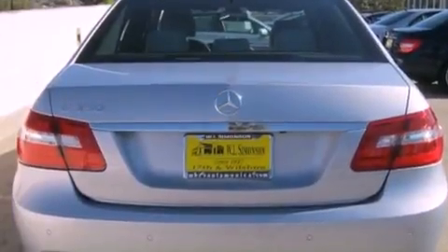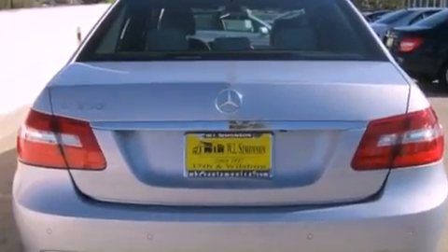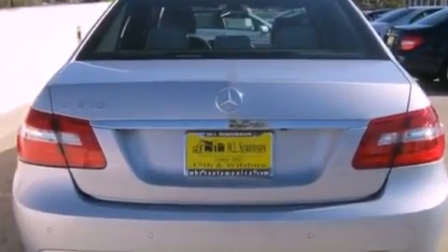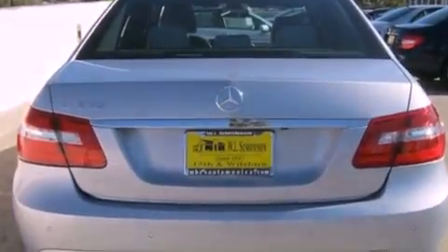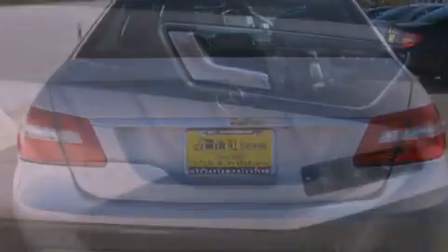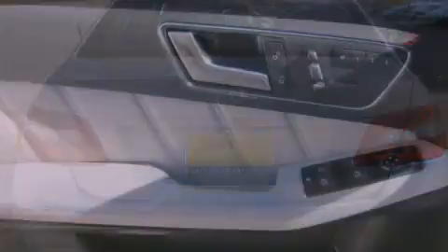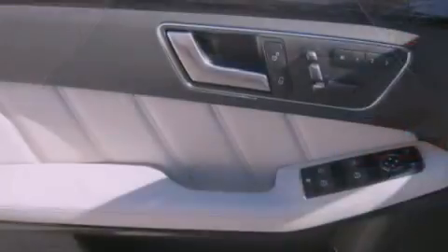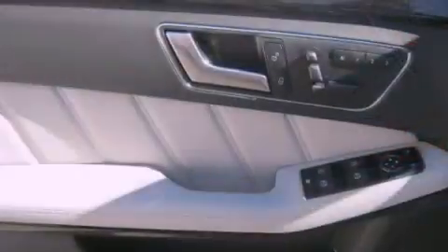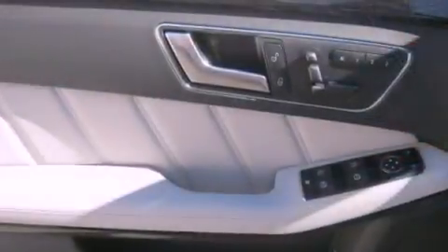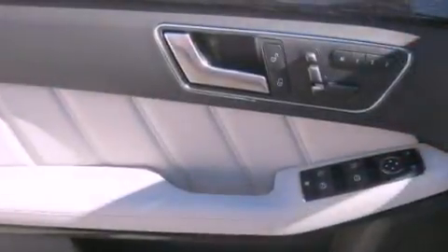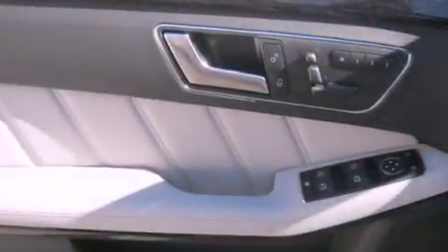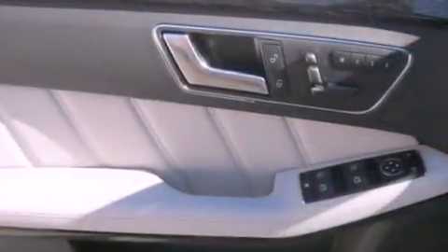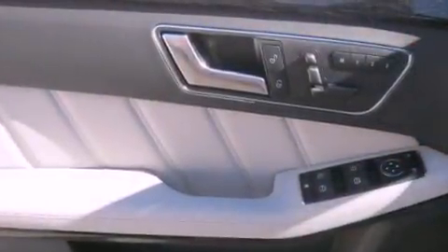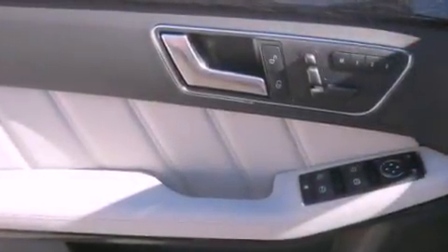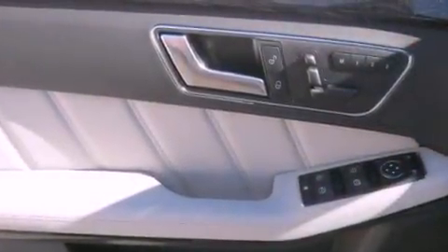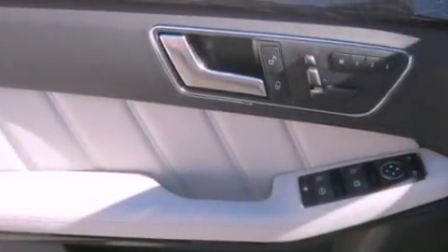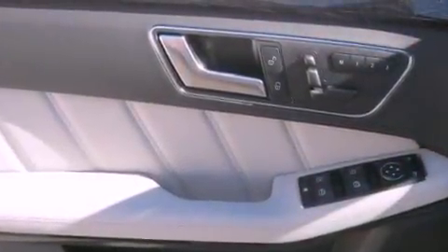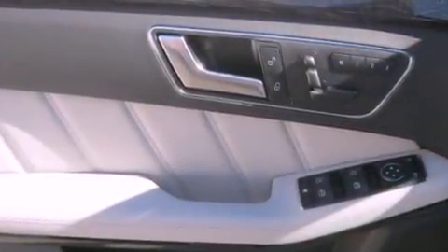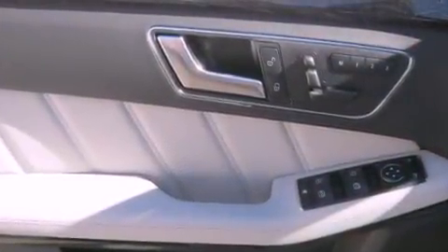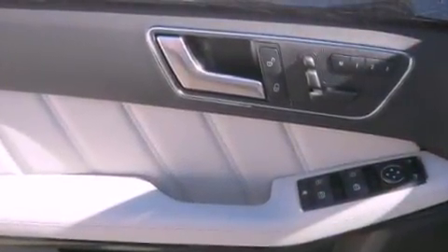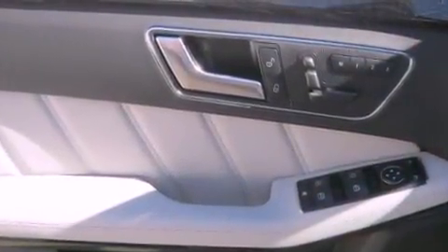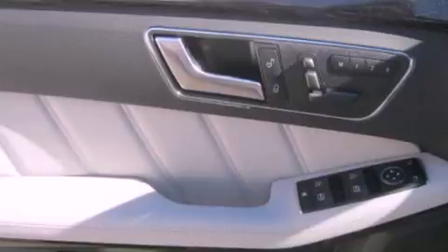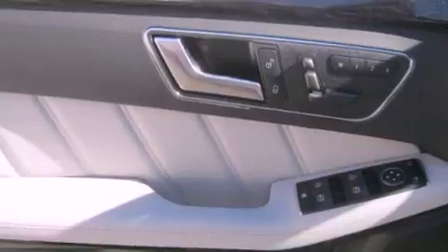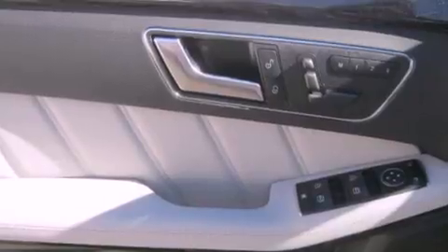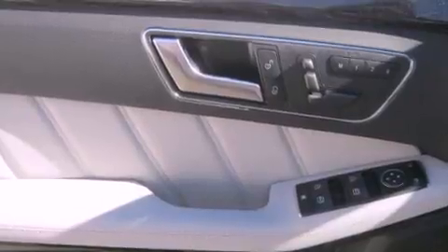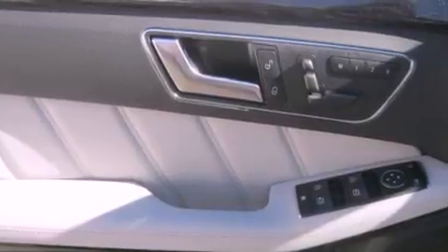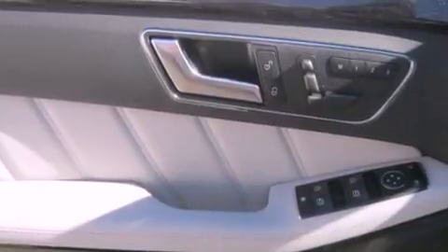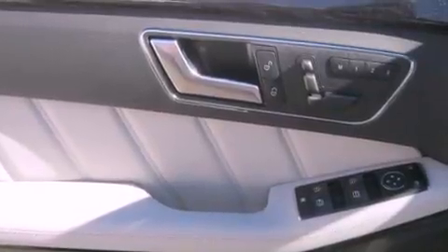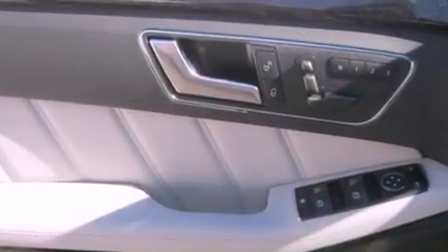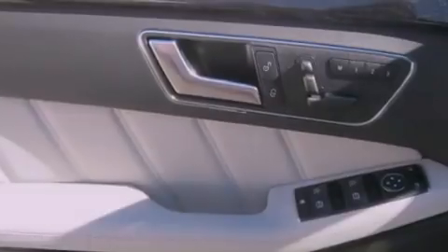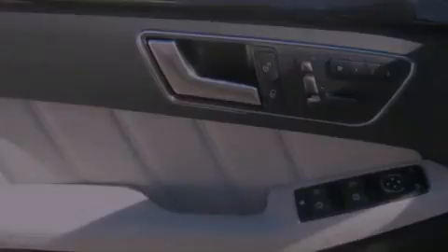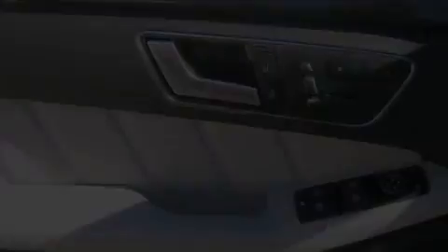Also included are a premium audio system, 100% commercial-free Sirius satellite radio, and xenon headlights.